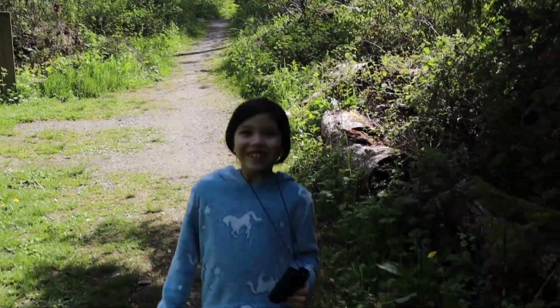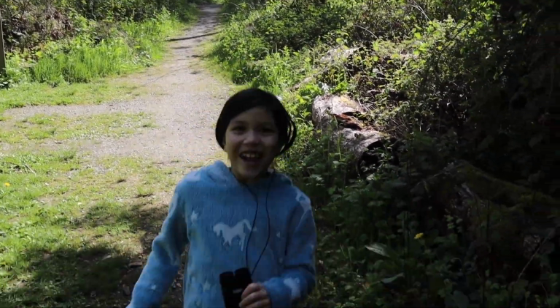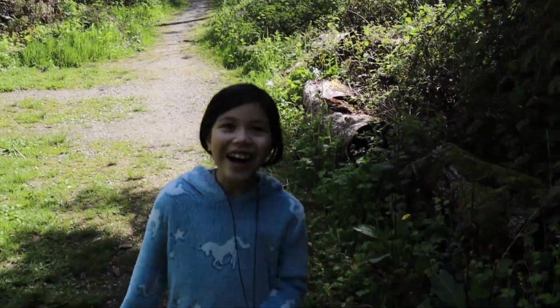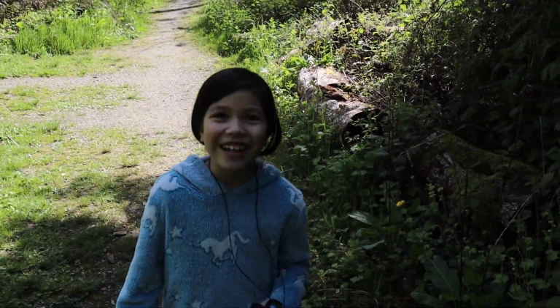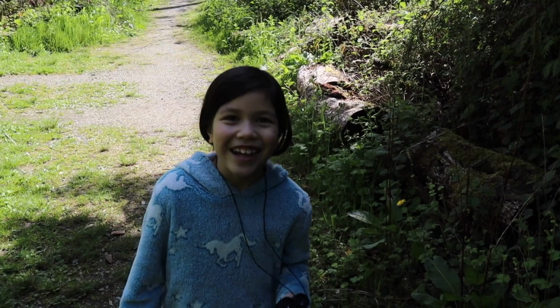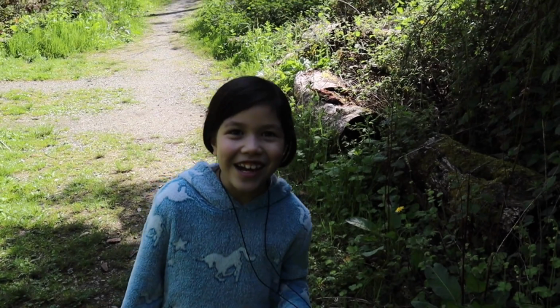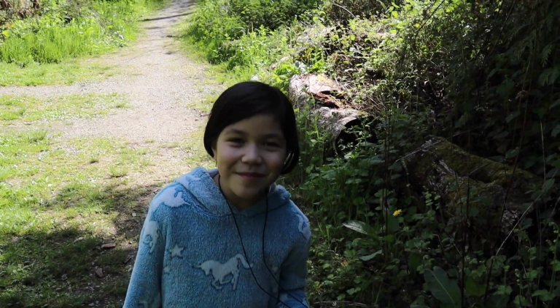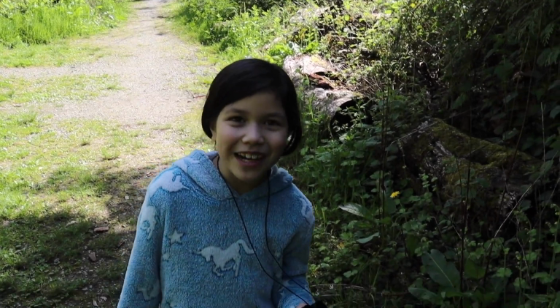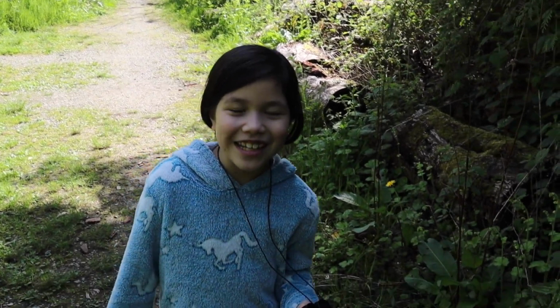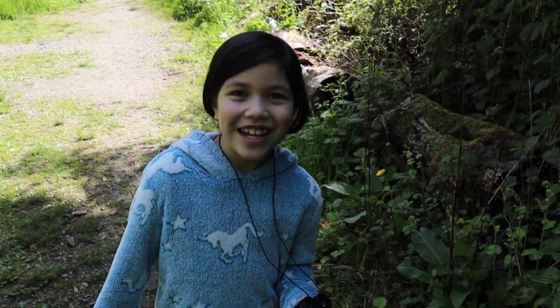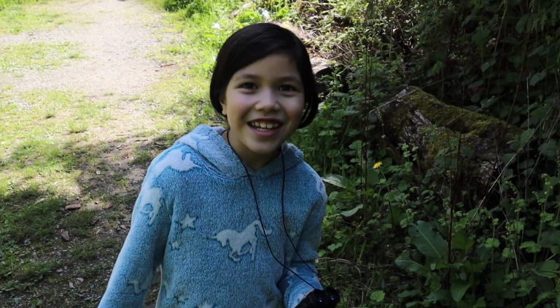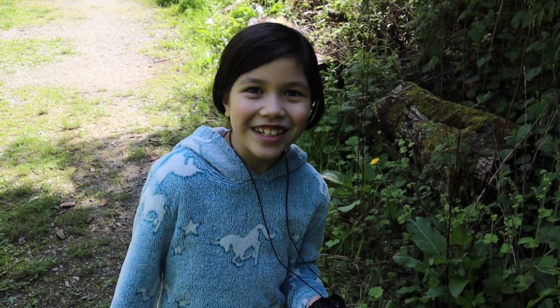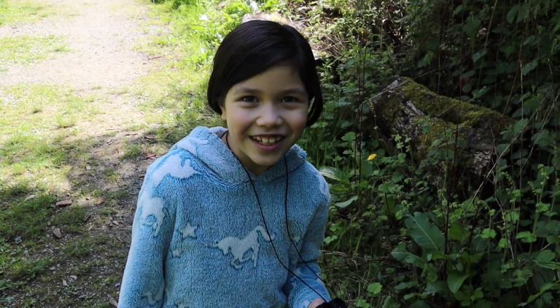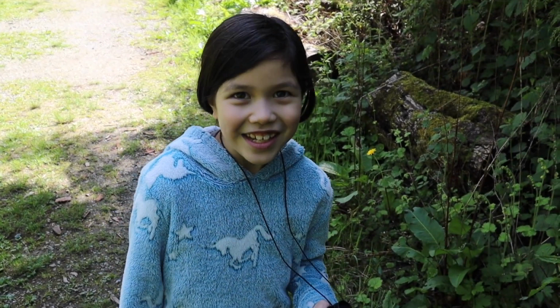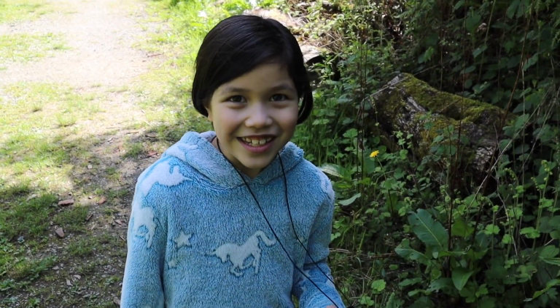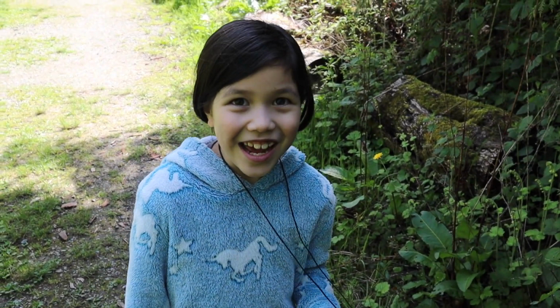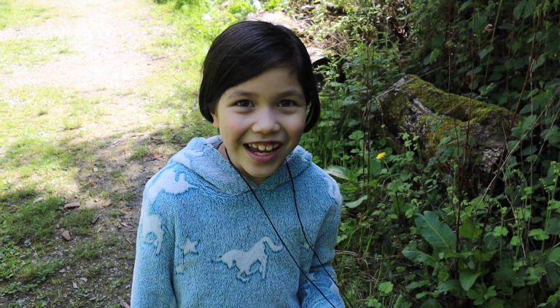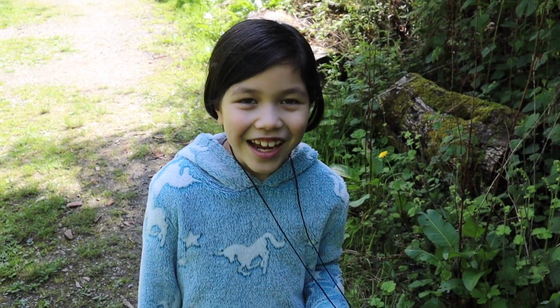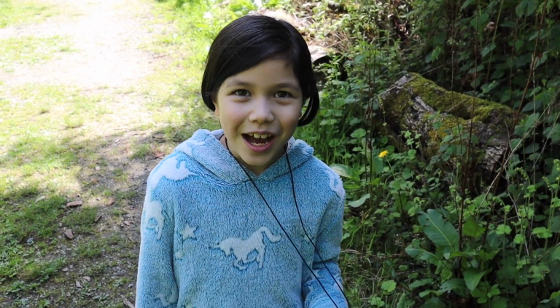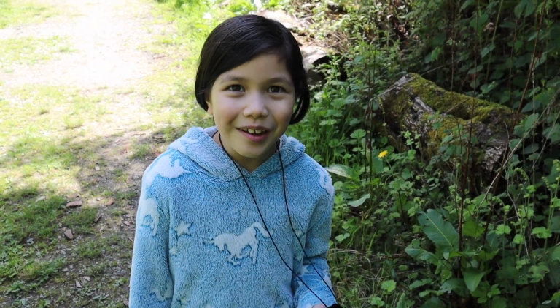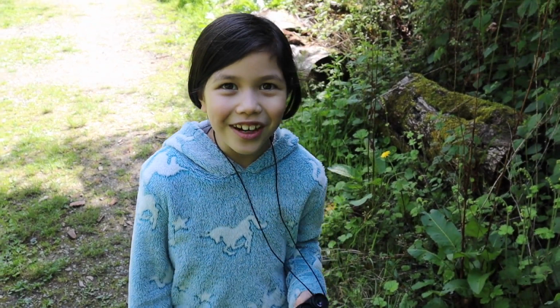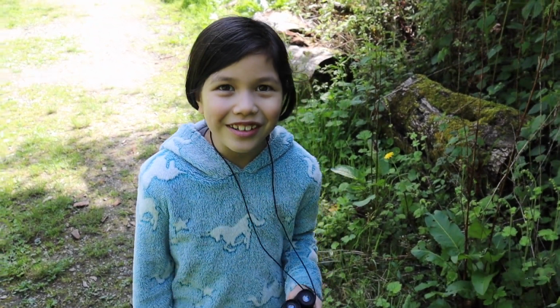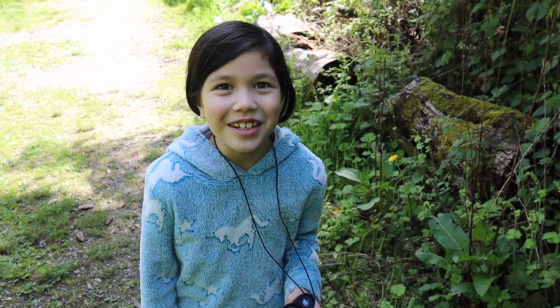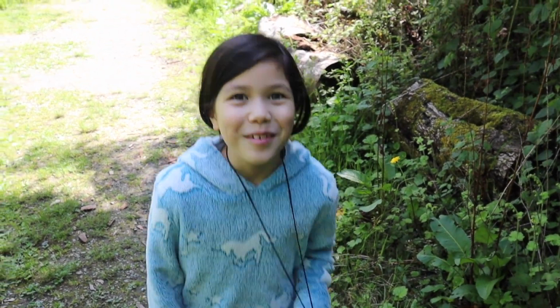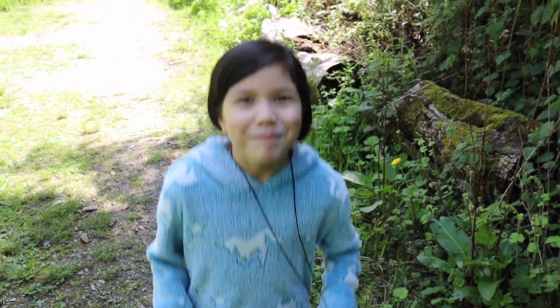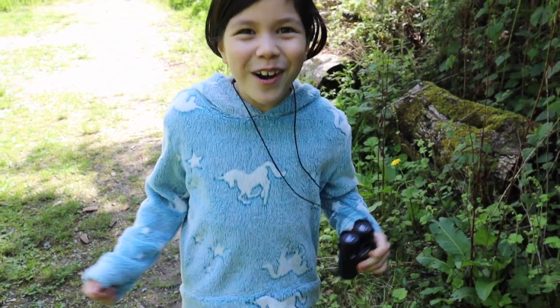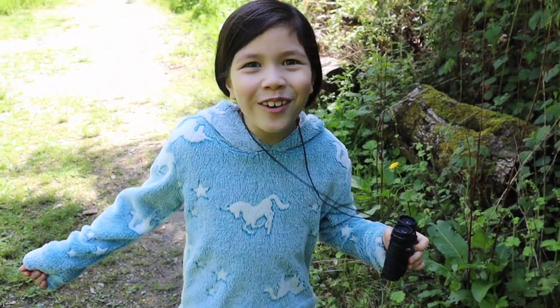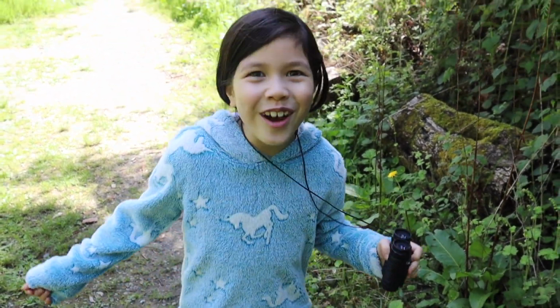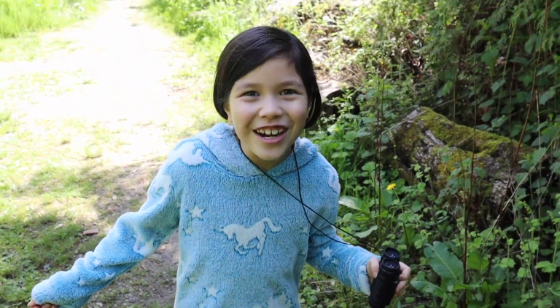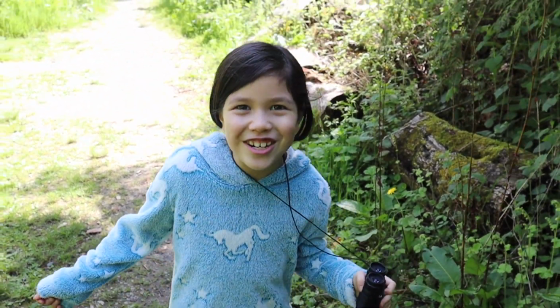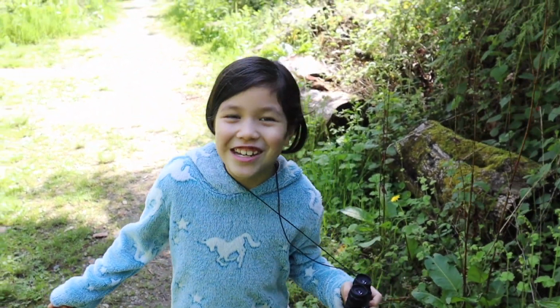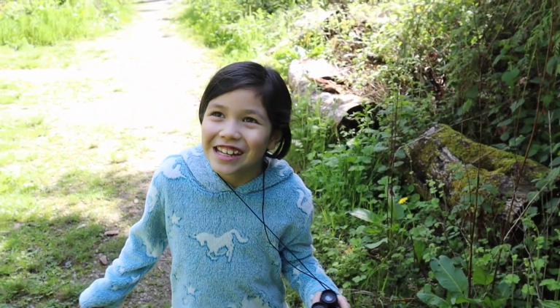Hi! I'm Maya the Science Kid. Today I'm going birdwatching!